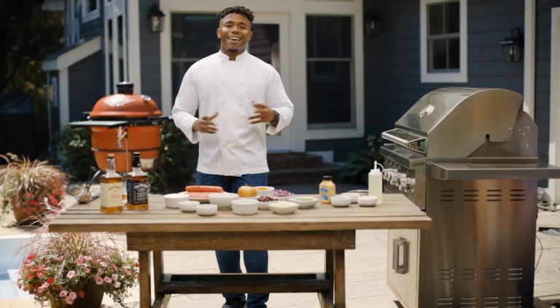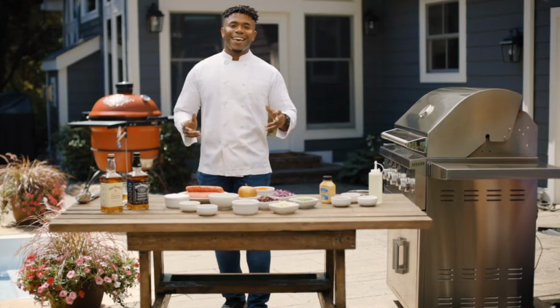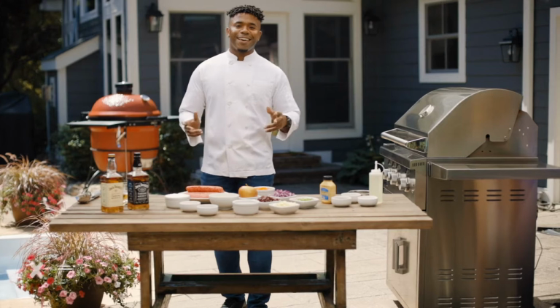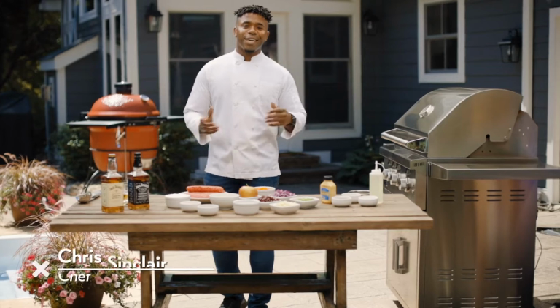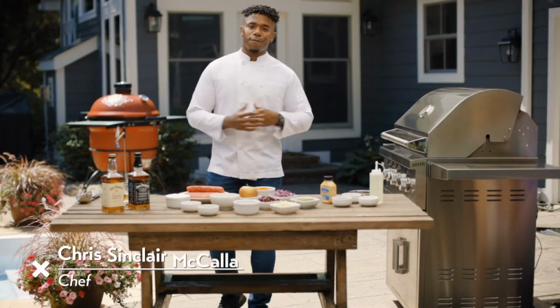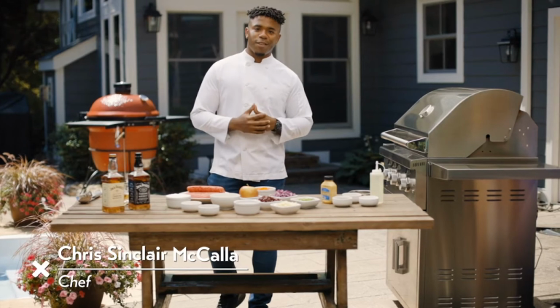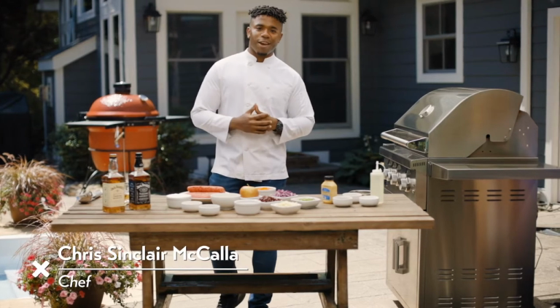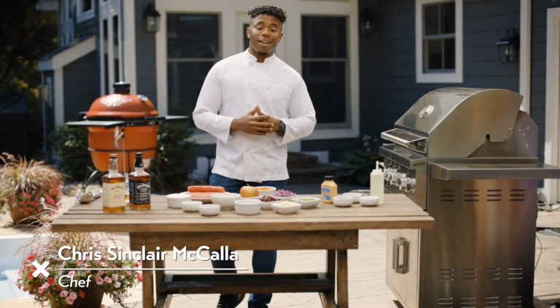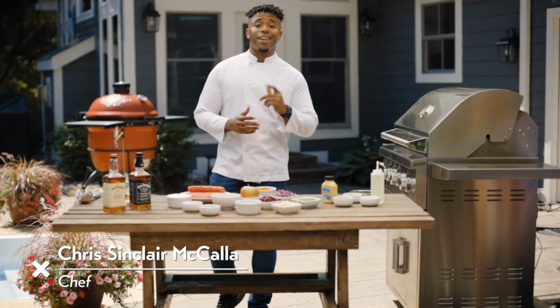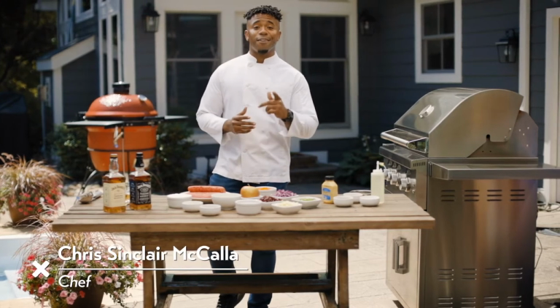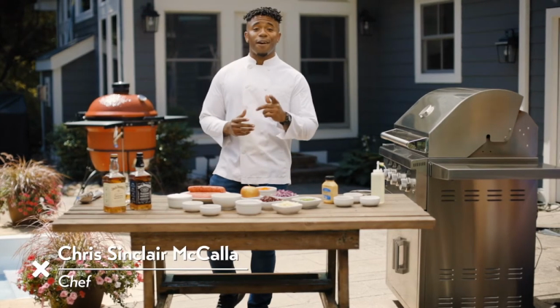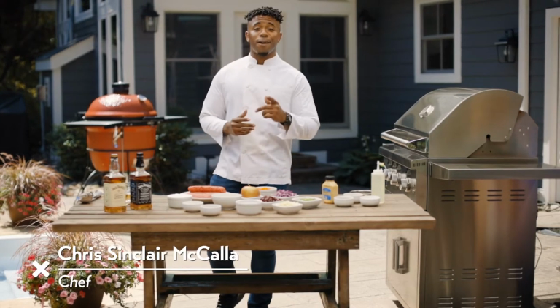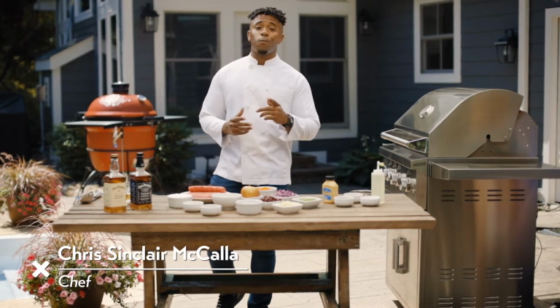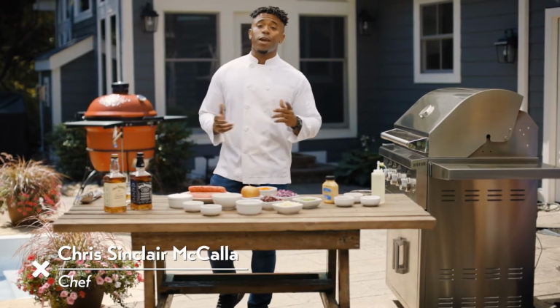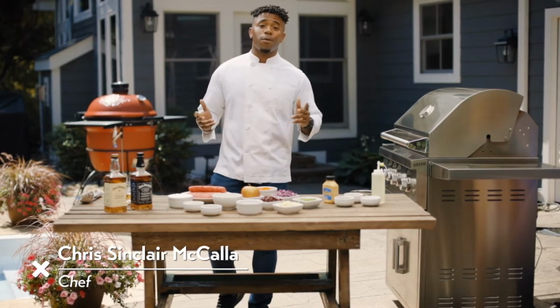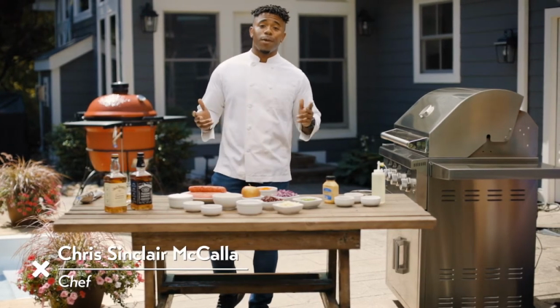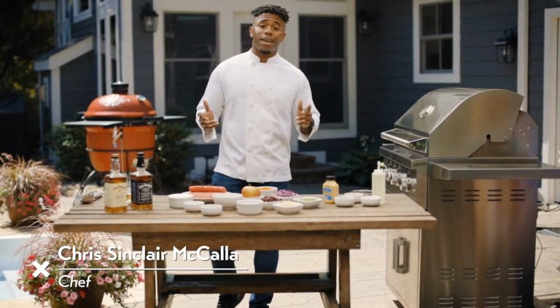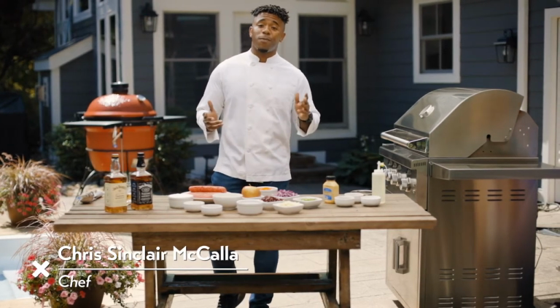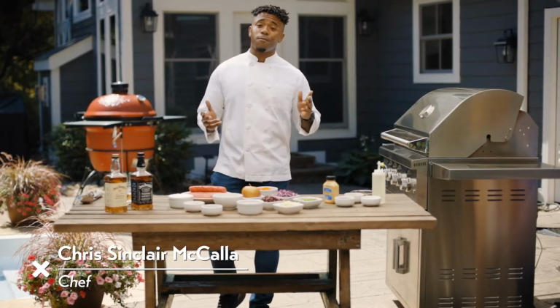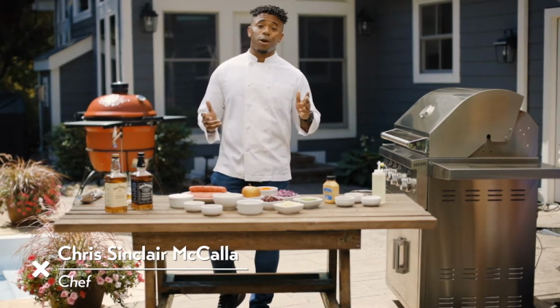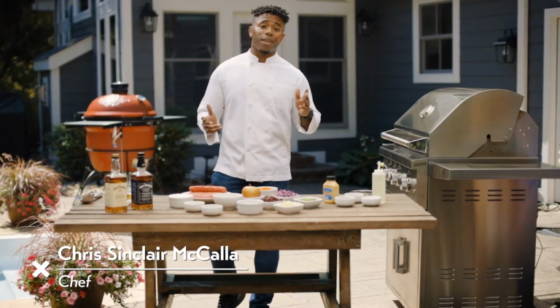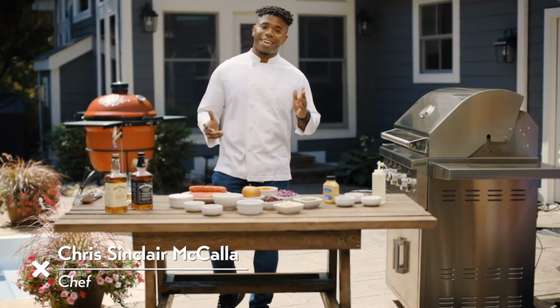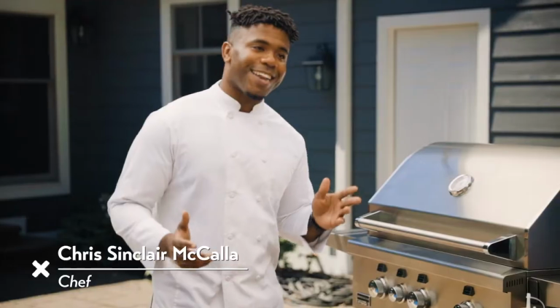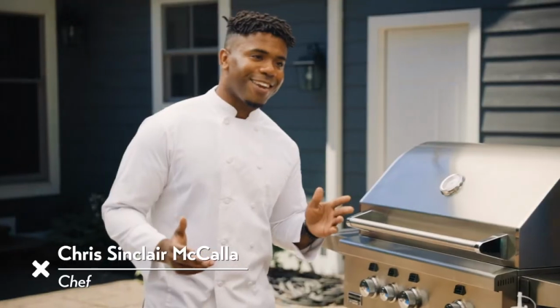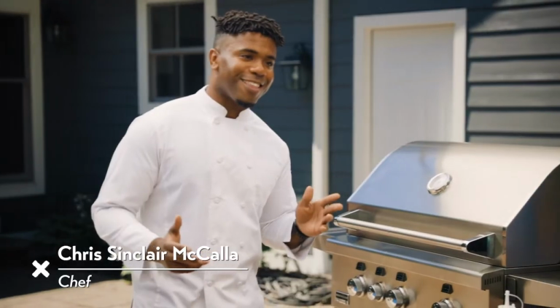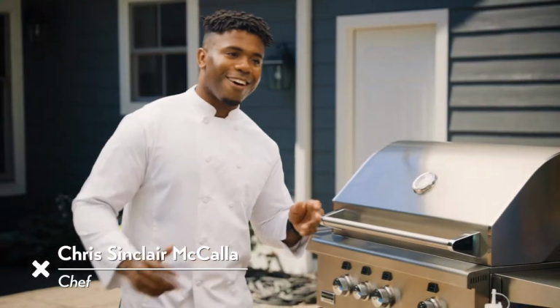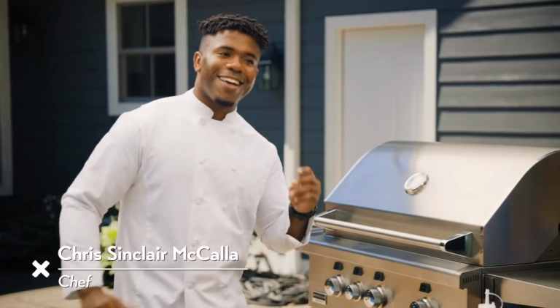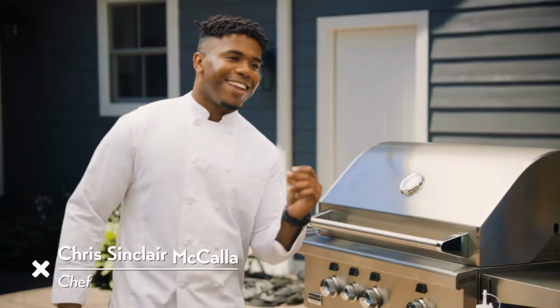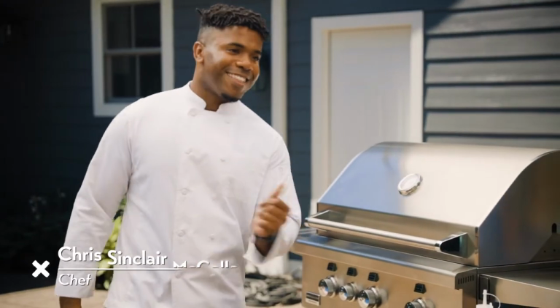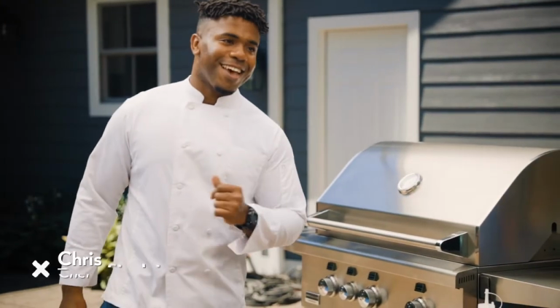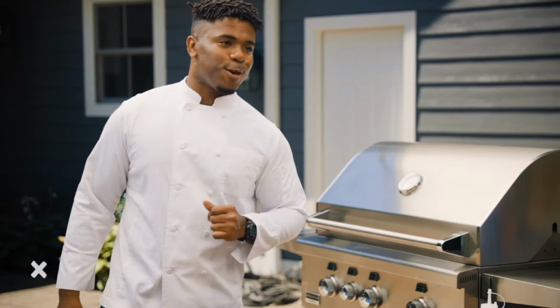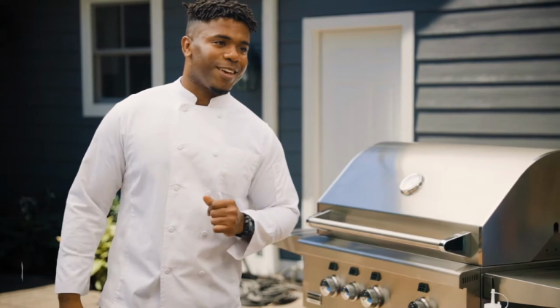Hey guys, Chef Chris here, and today on Fired Up, we are going to be making a beef burger with a Jack Daniels slaw. Let's get to it.